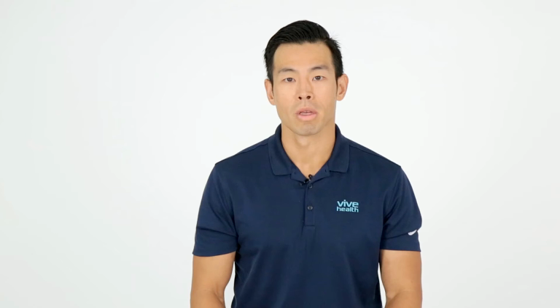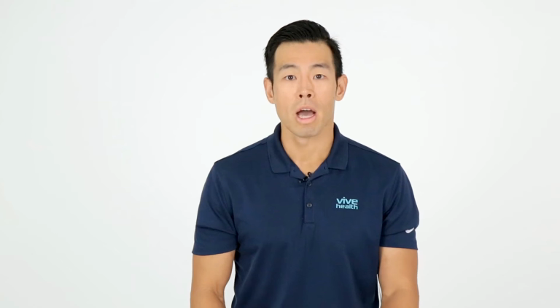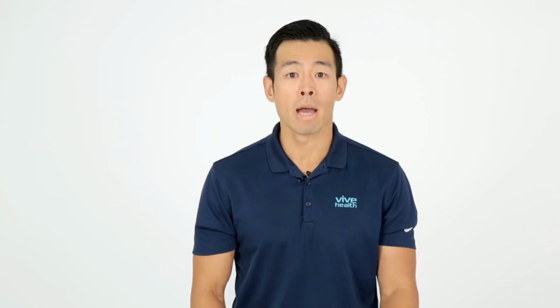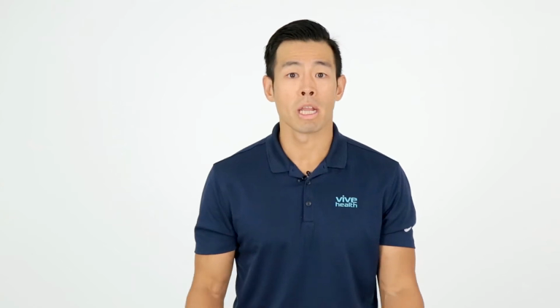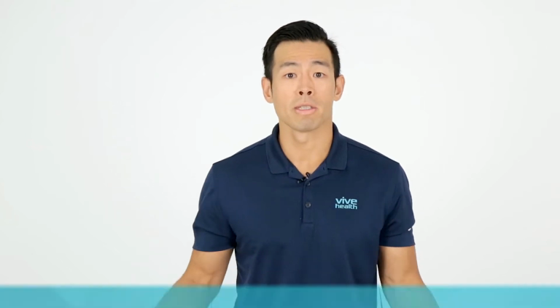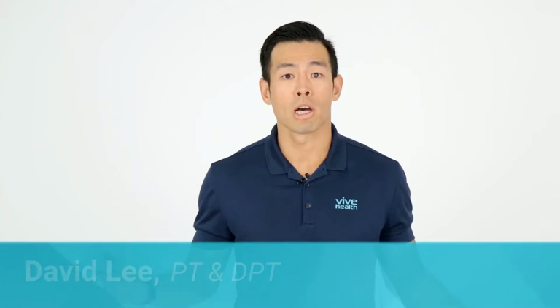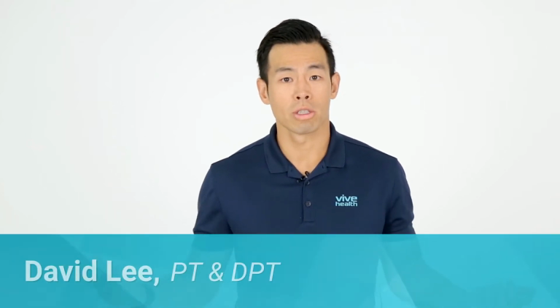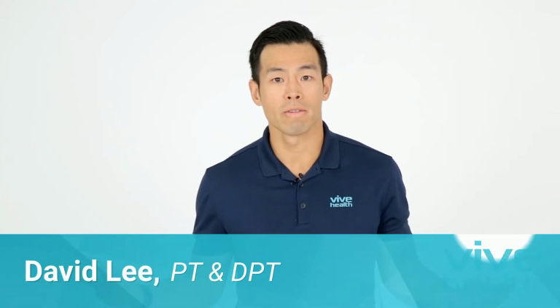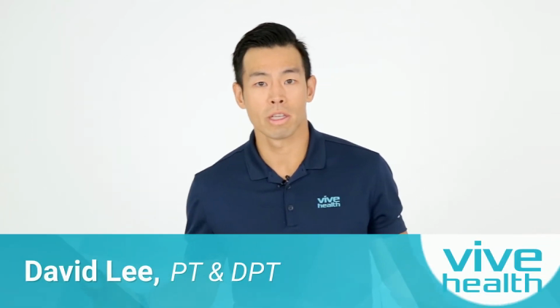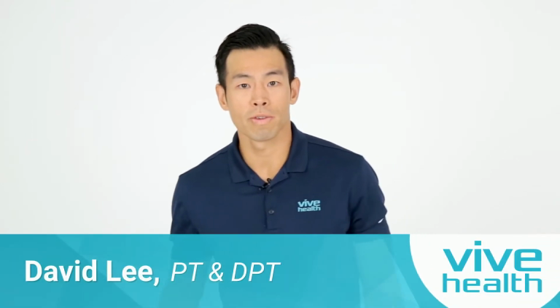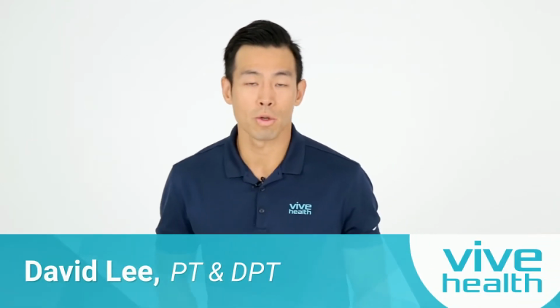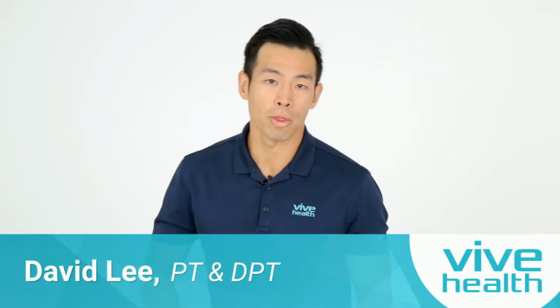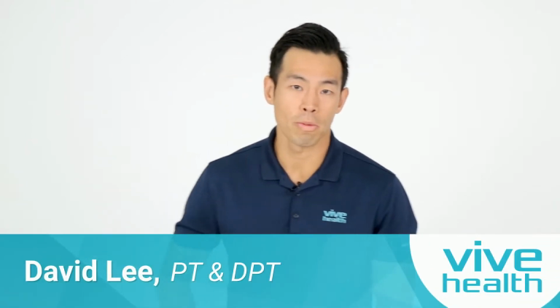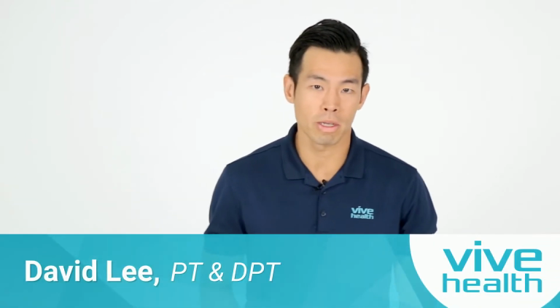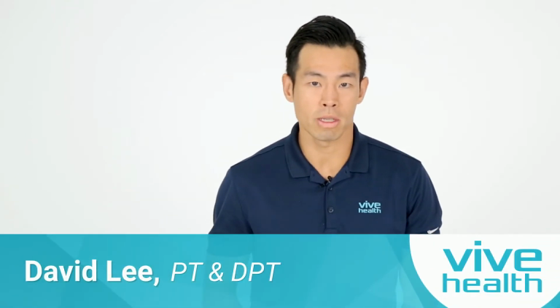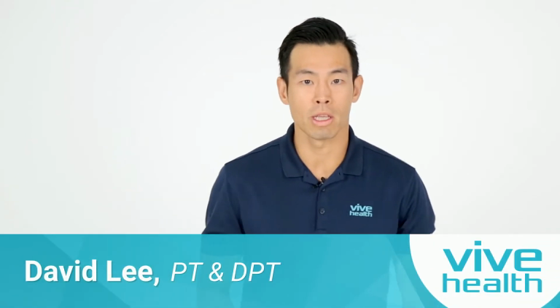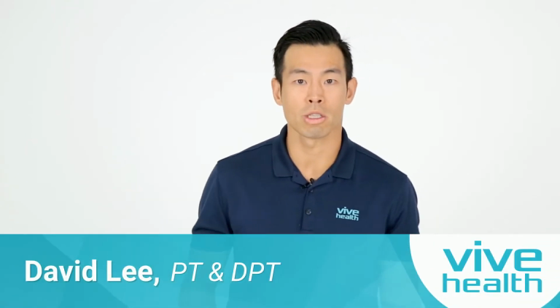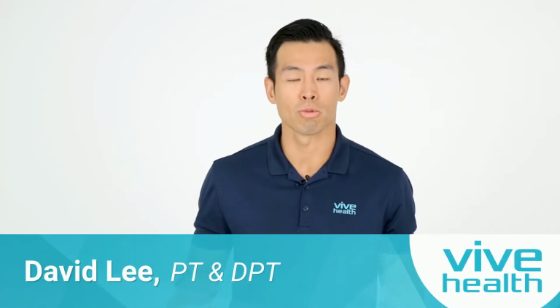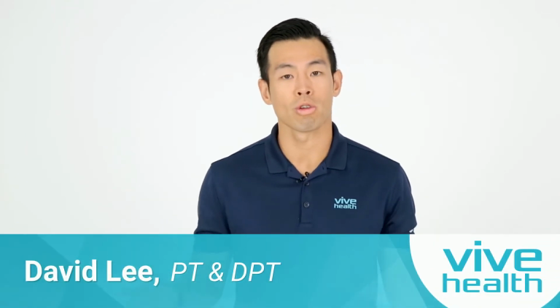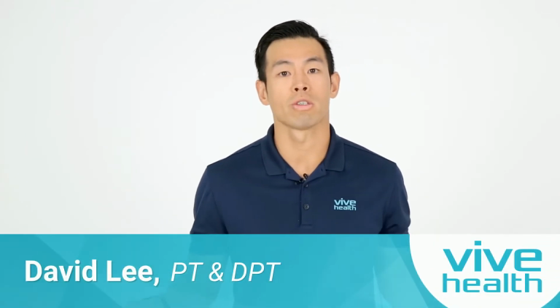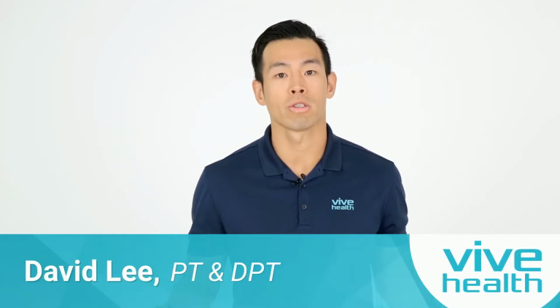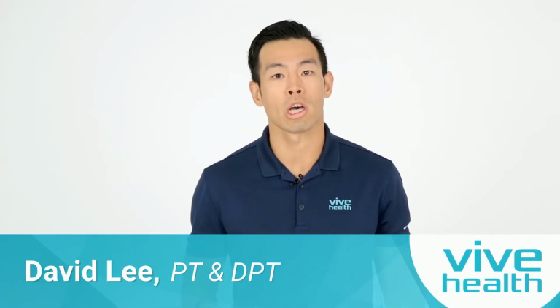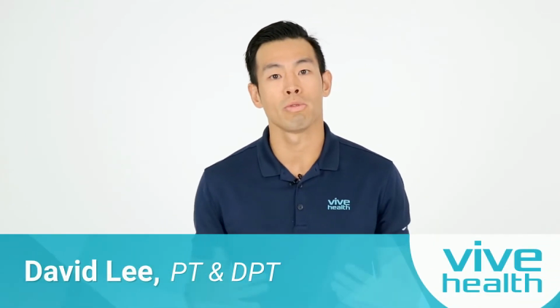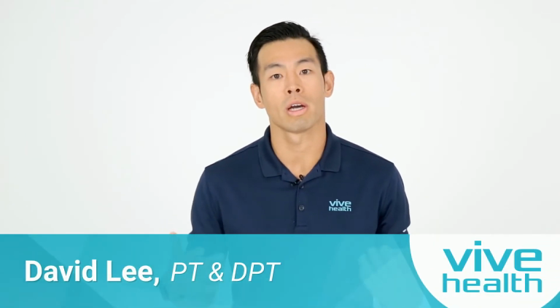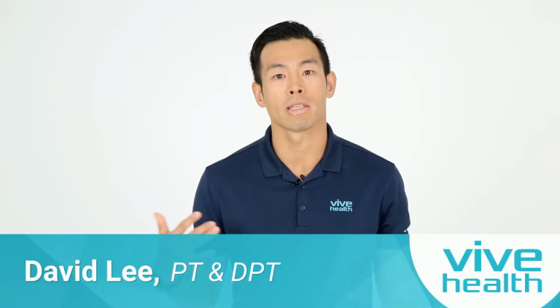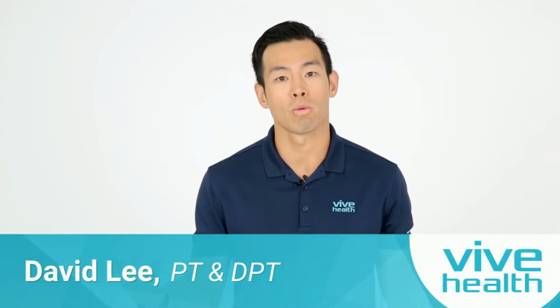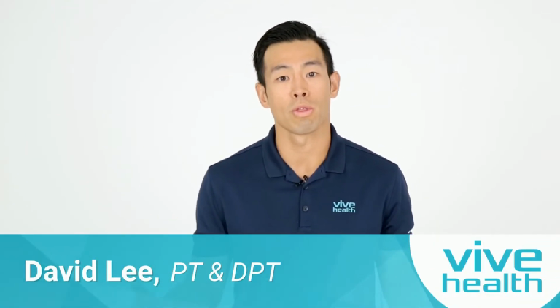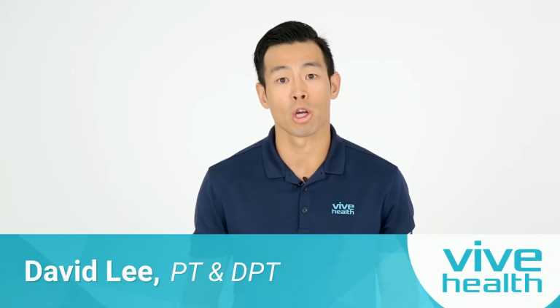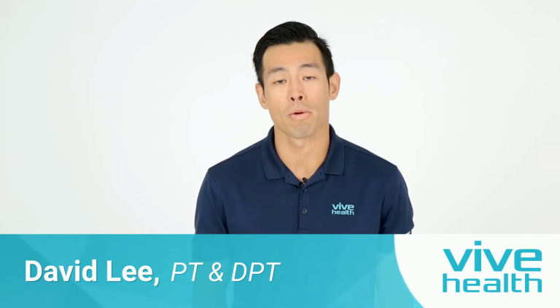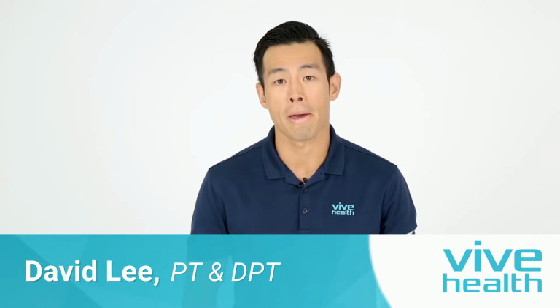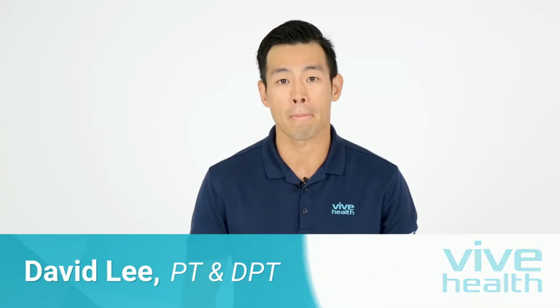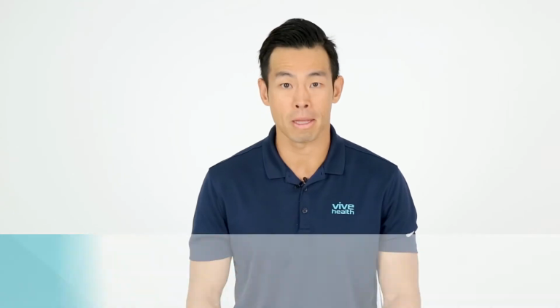Hi, my name is Dr. David Lee, physical therapist, and these are some stretches to help you guys out with your upper back pain.